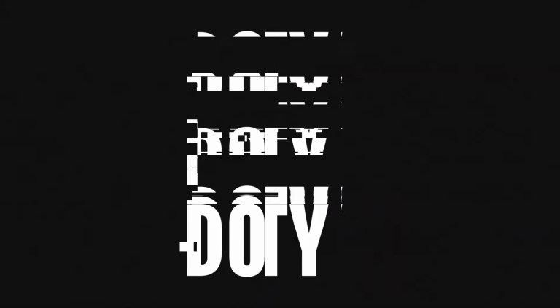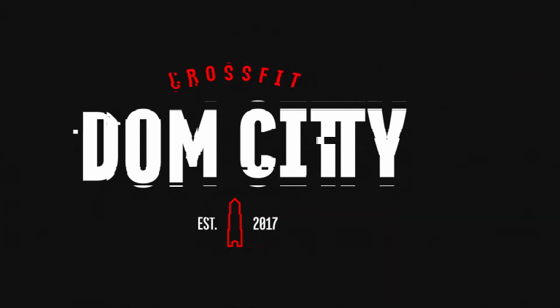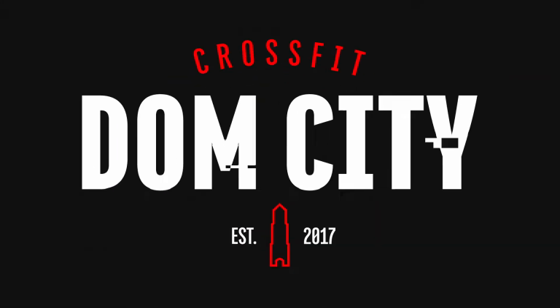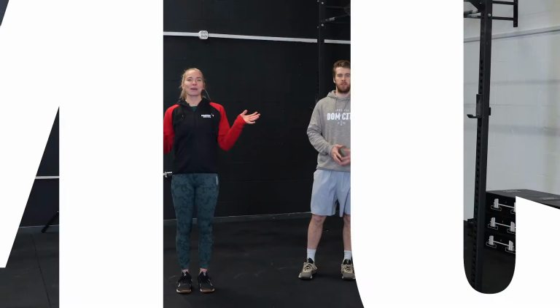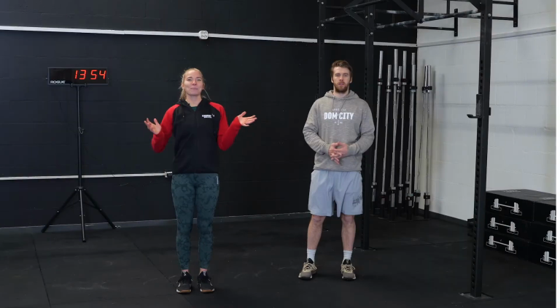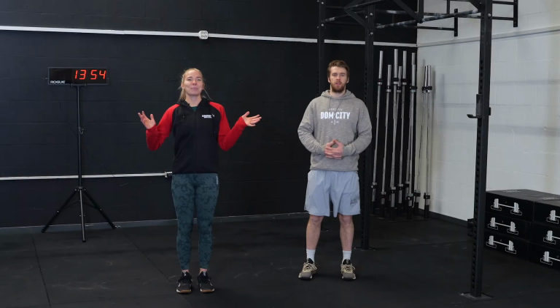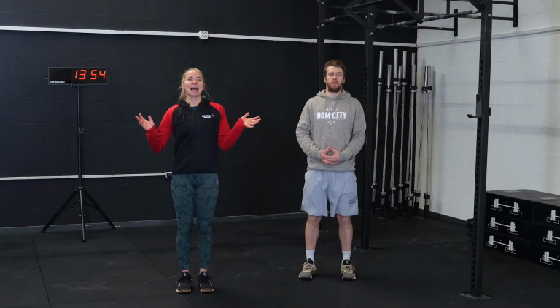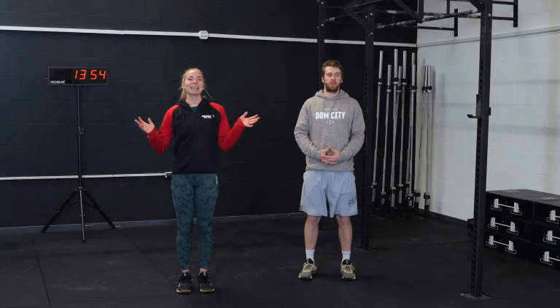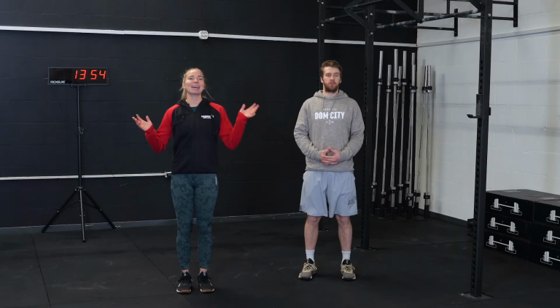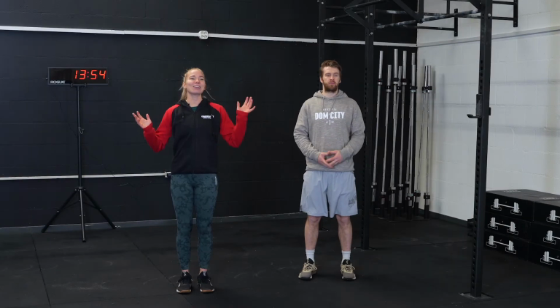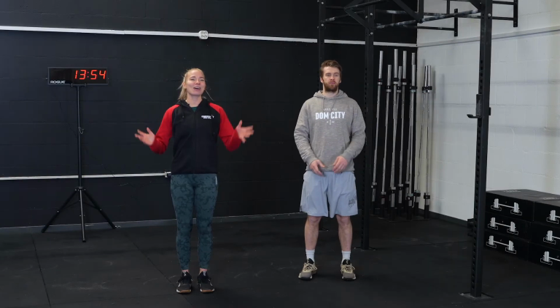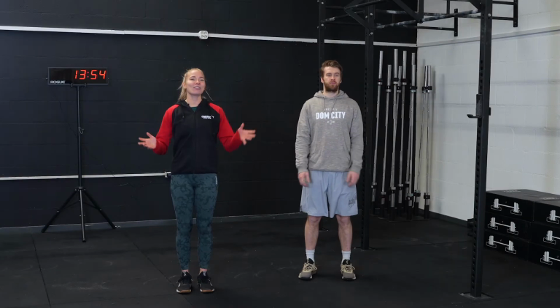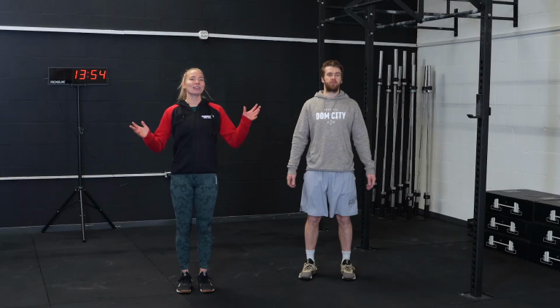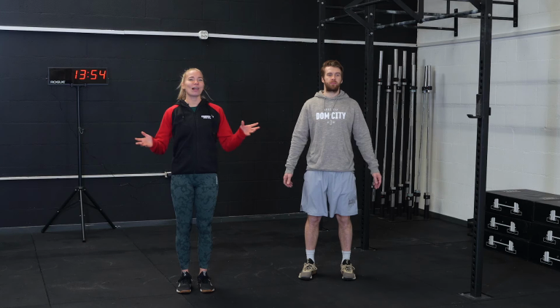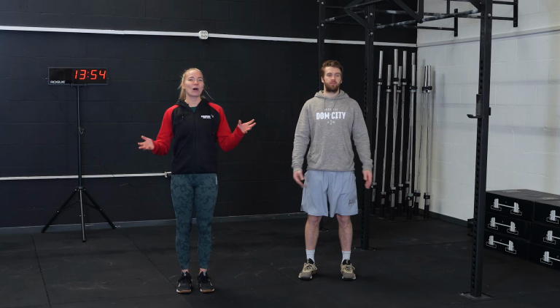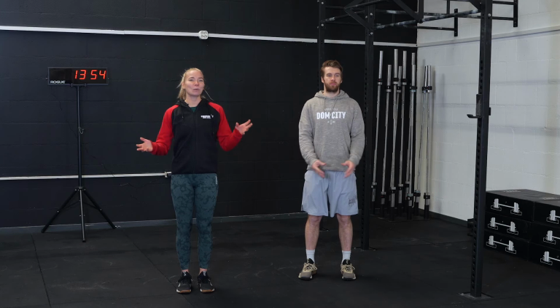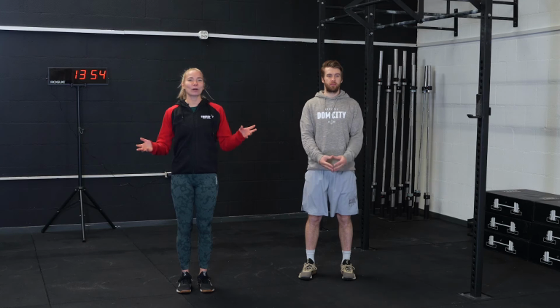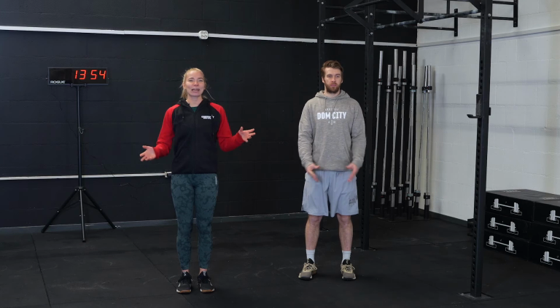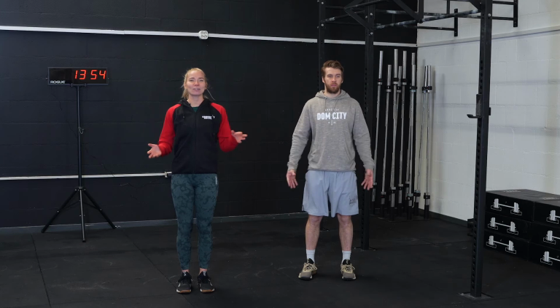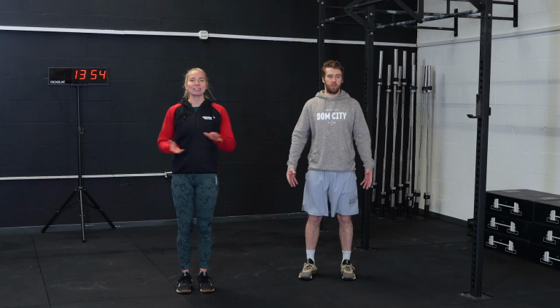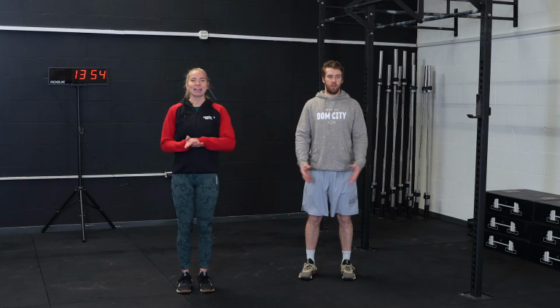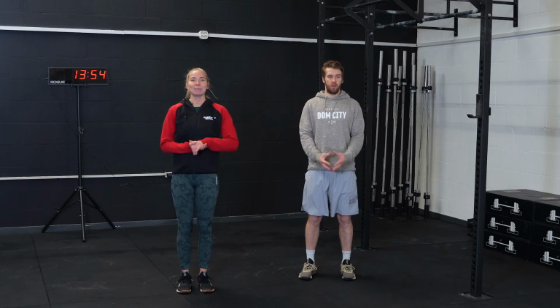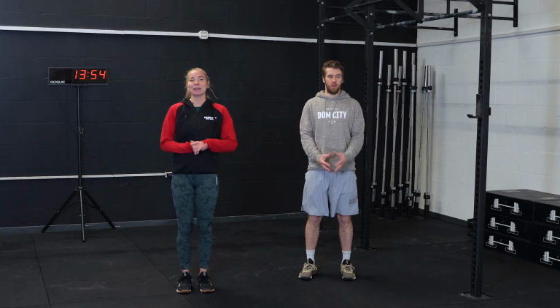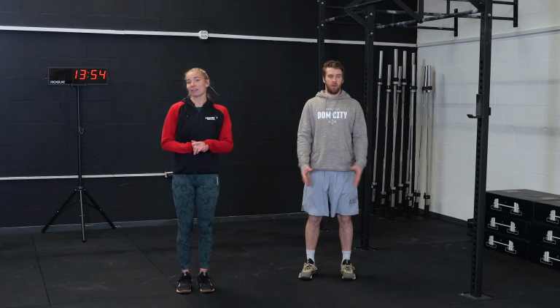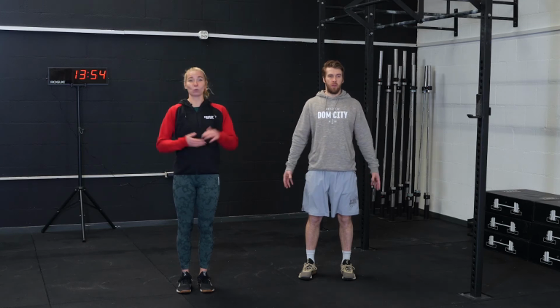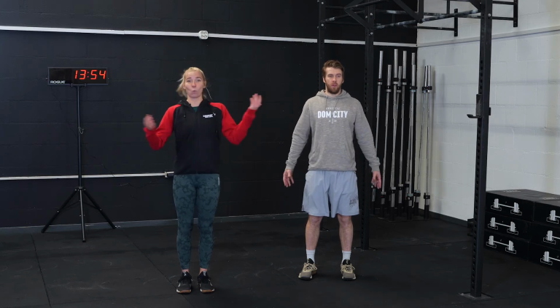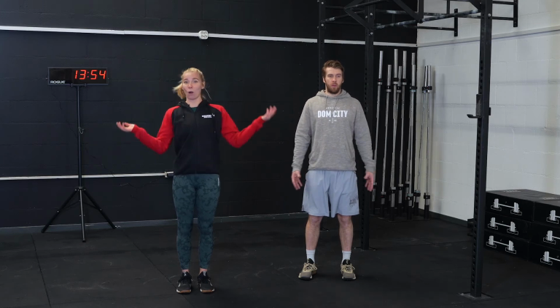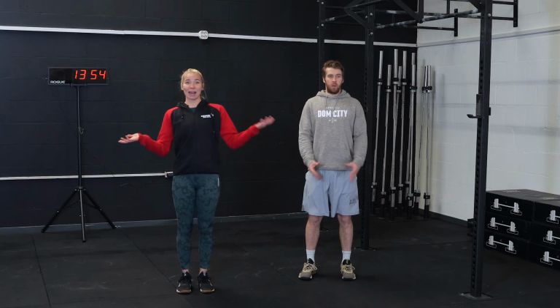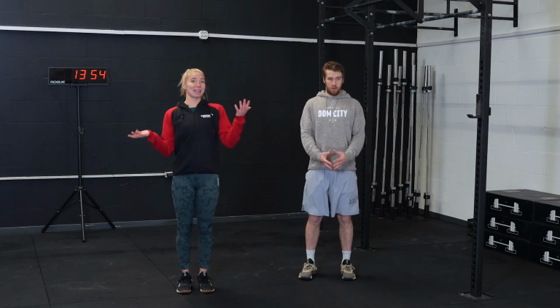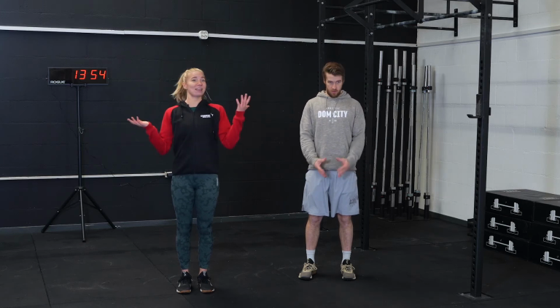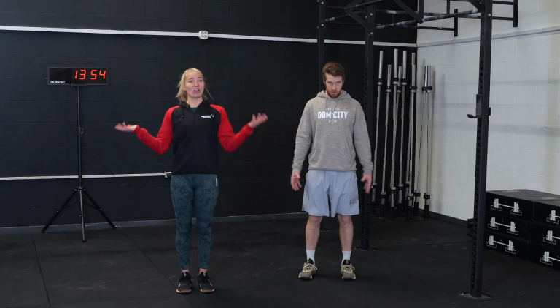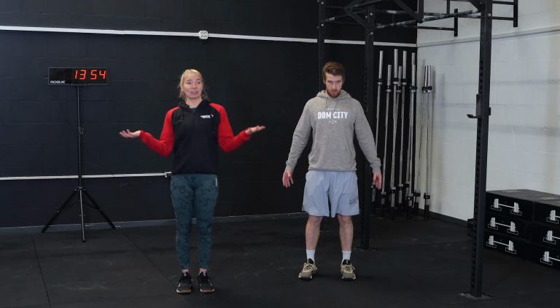Welcome back. Another long workout today because why not?